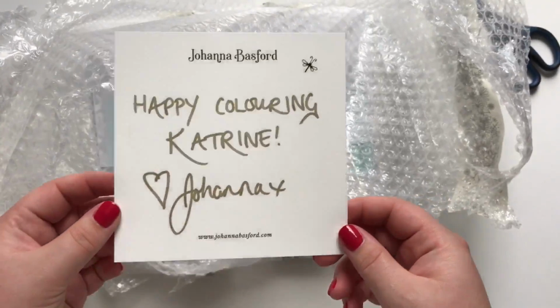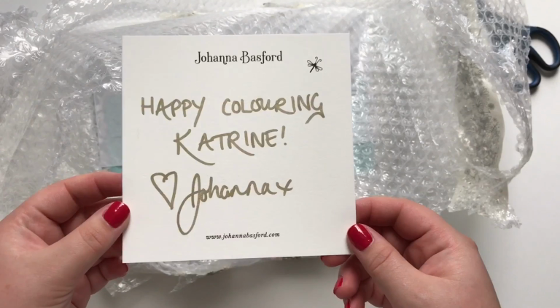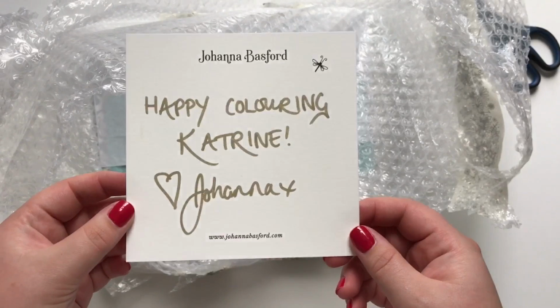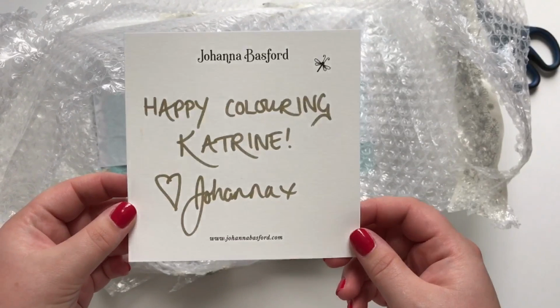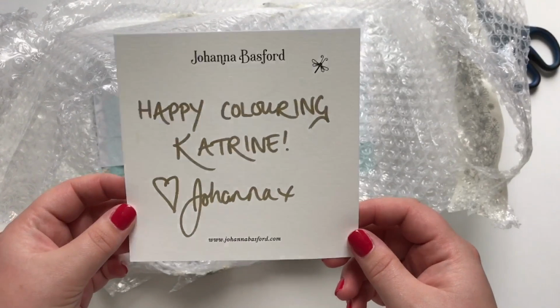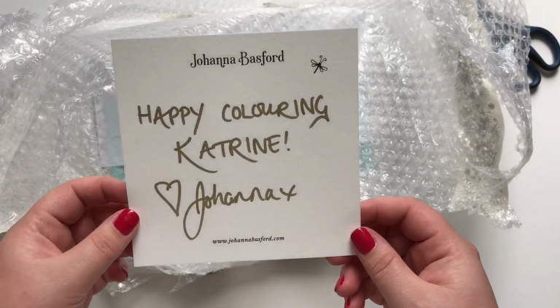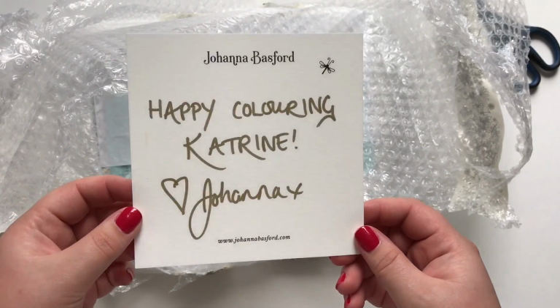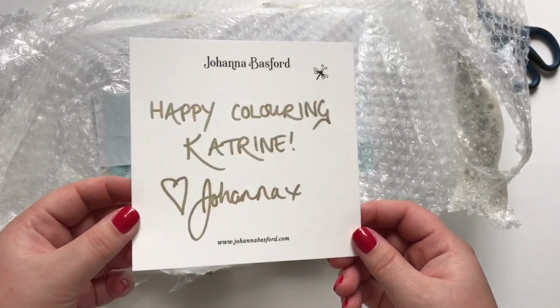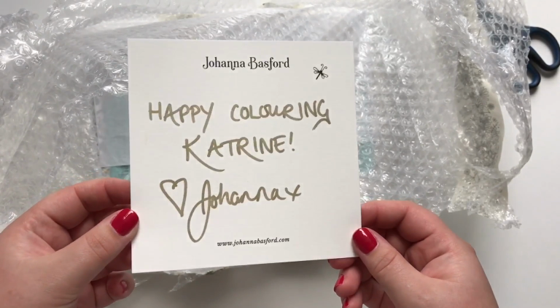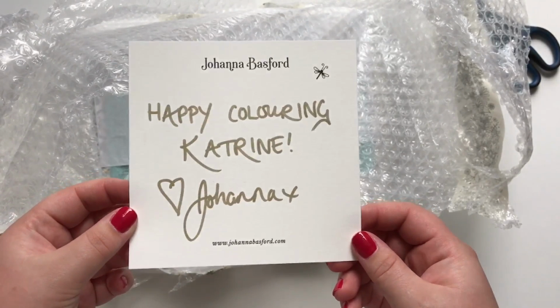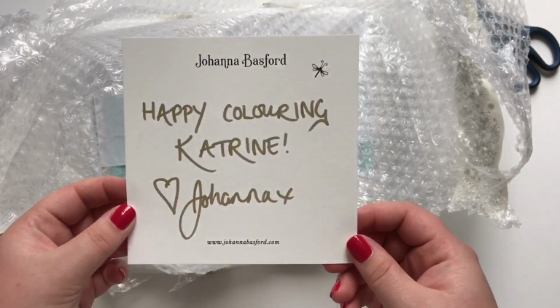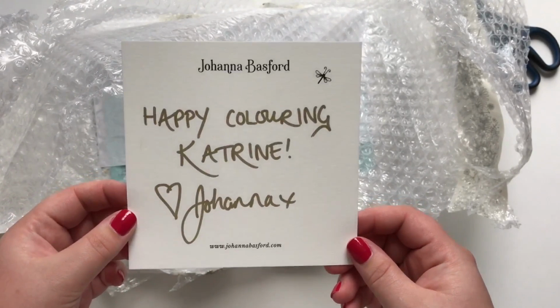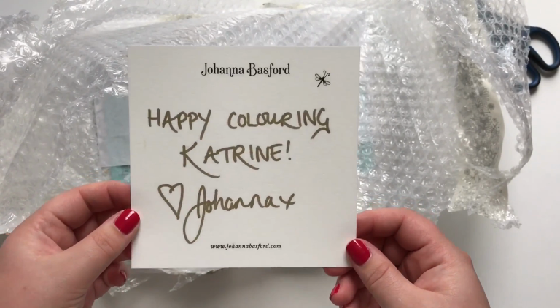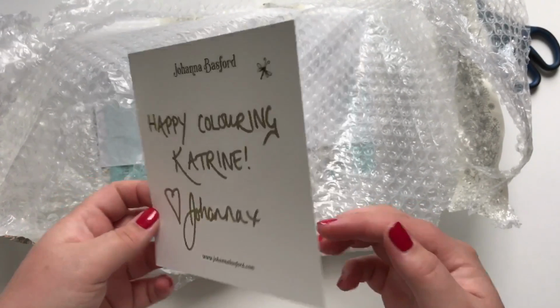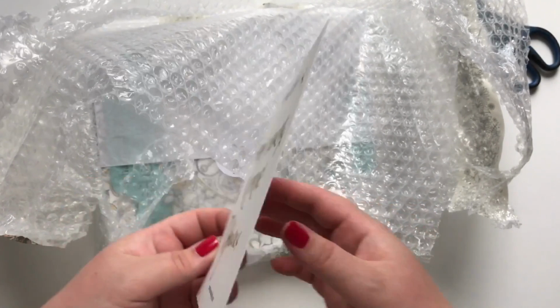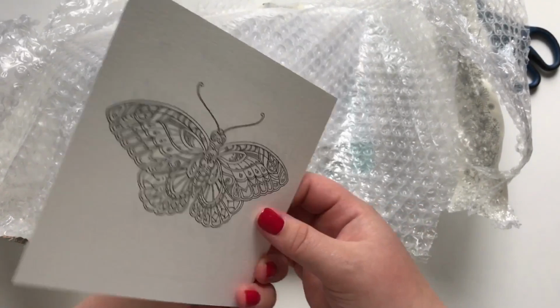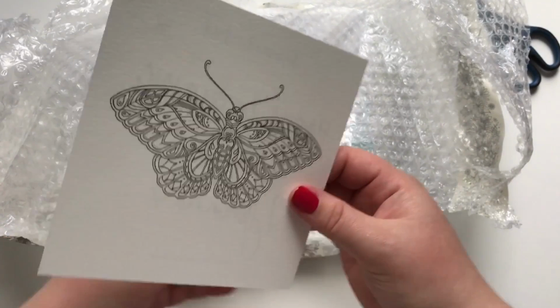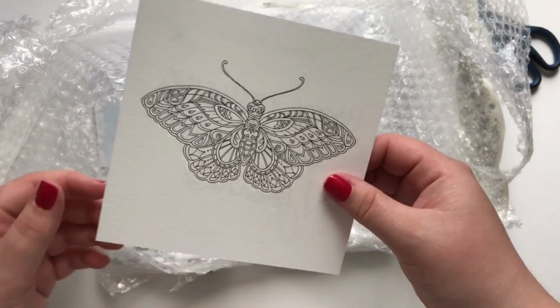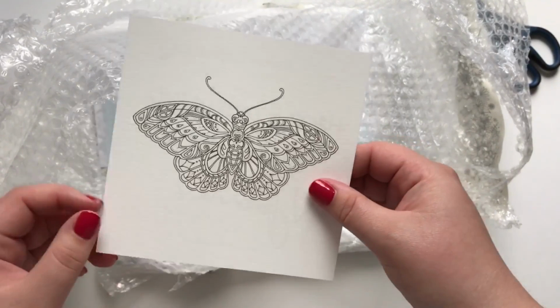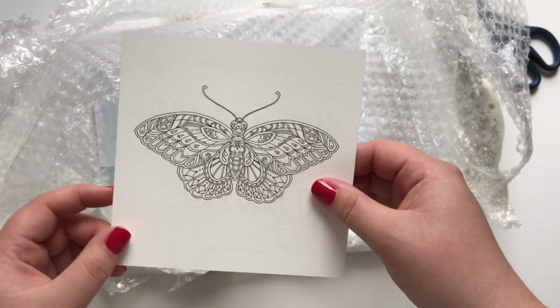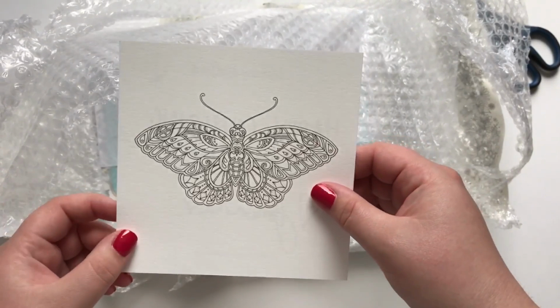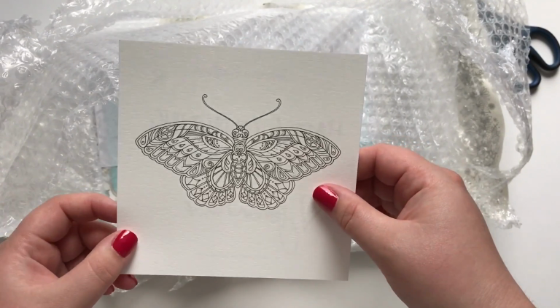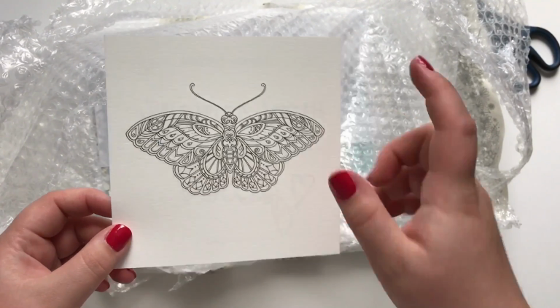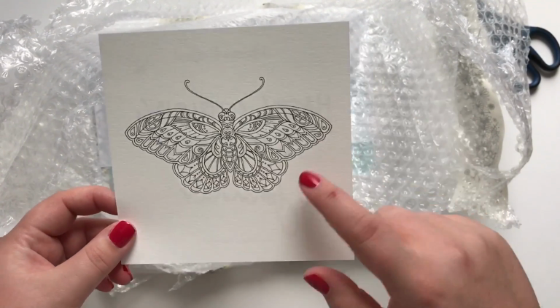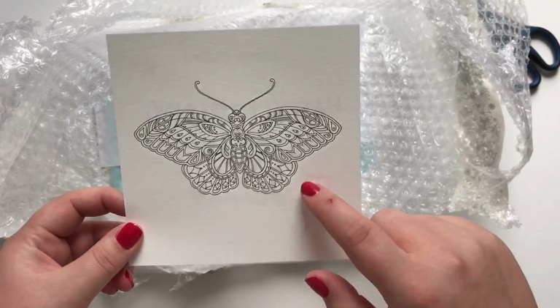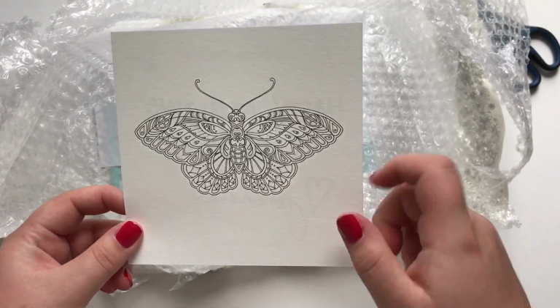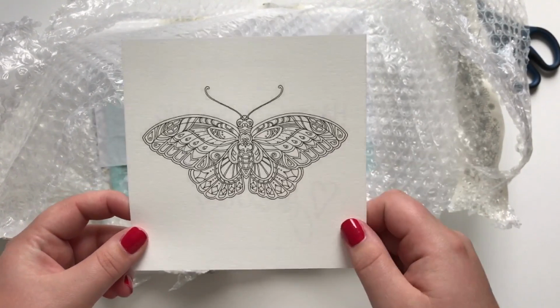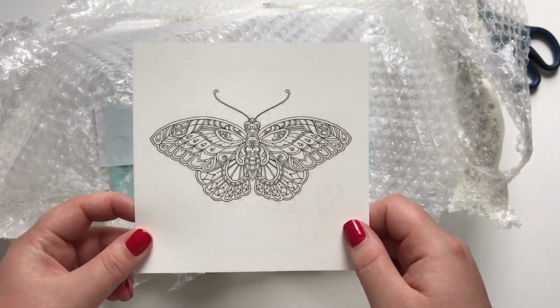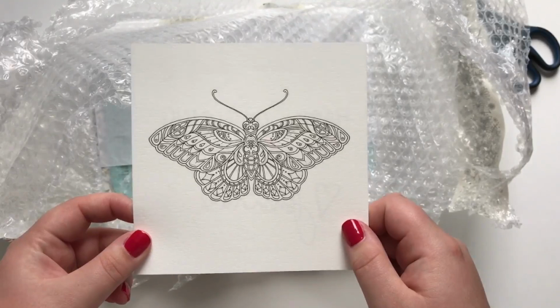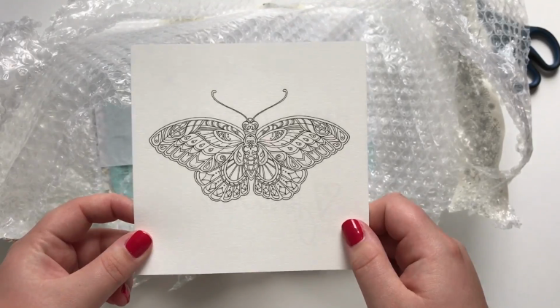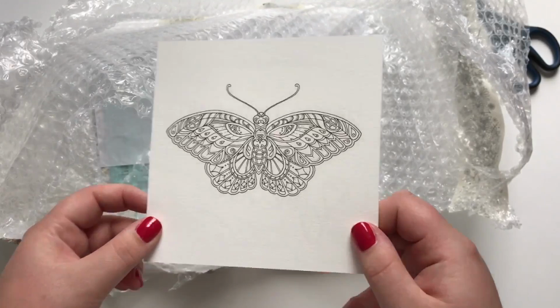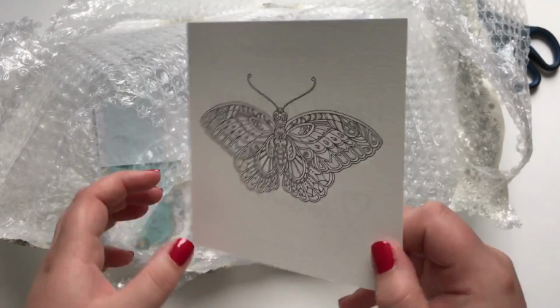A handwritten card — thank you! And the butterfly from the coloring competition.